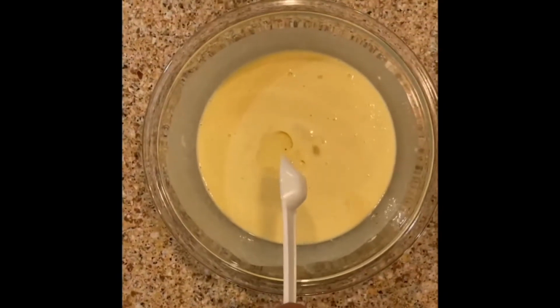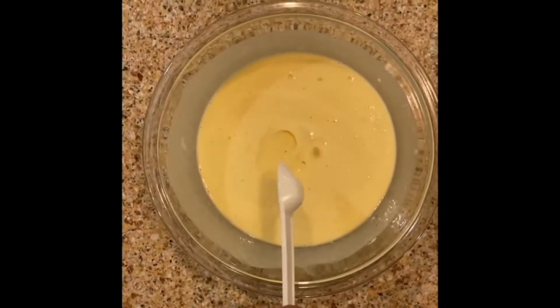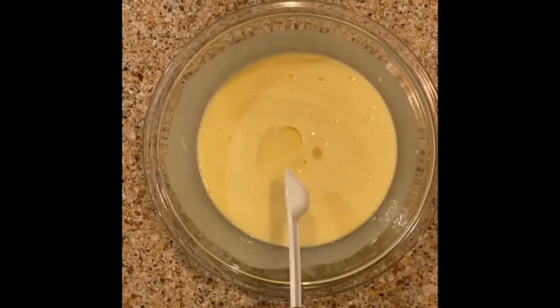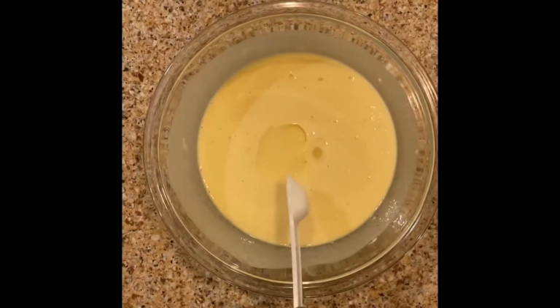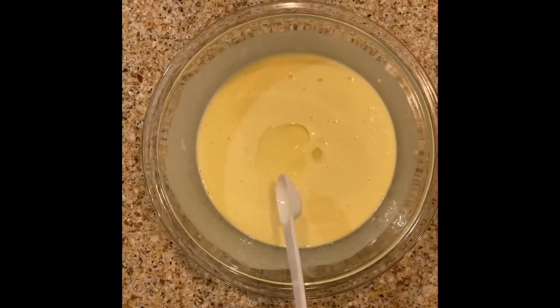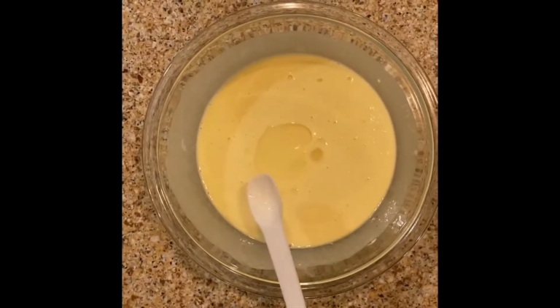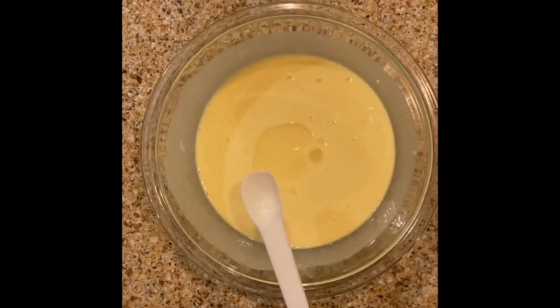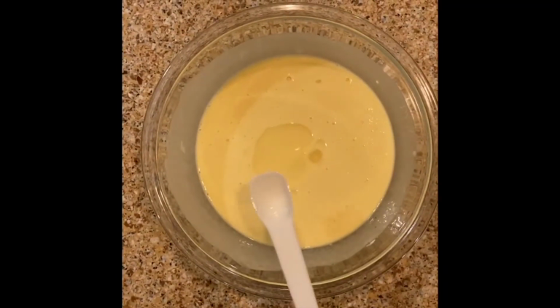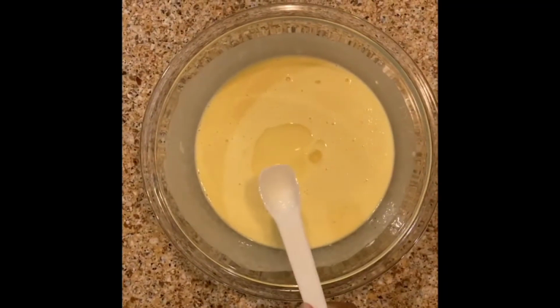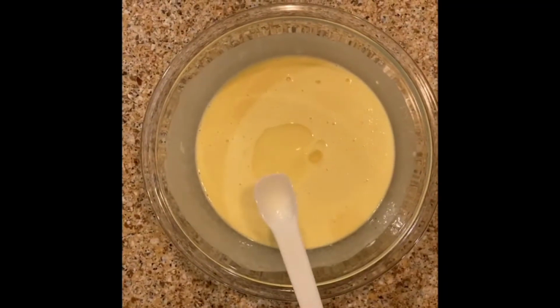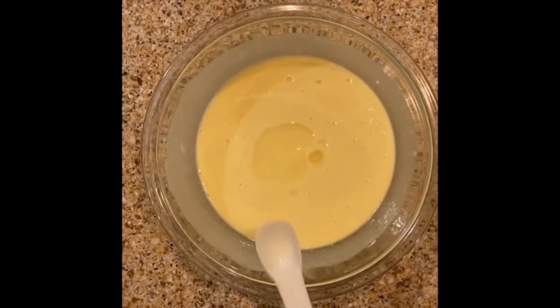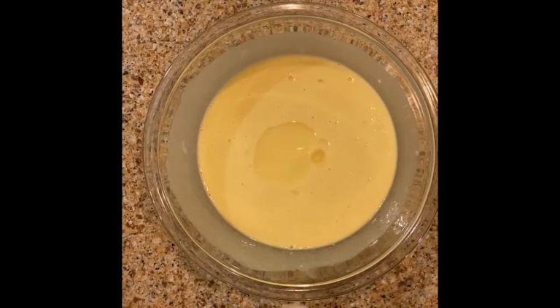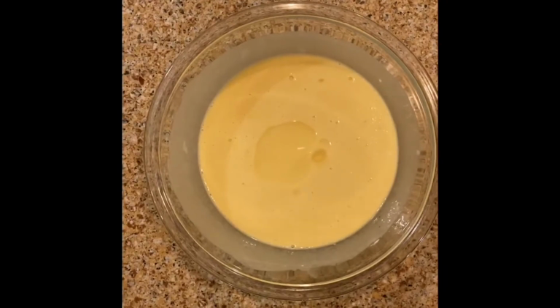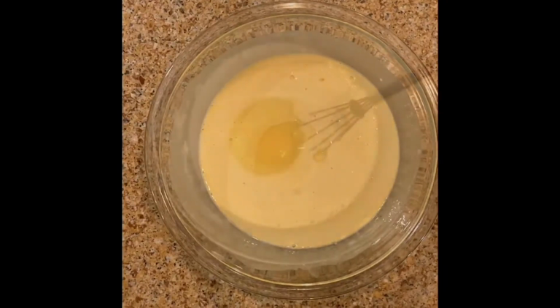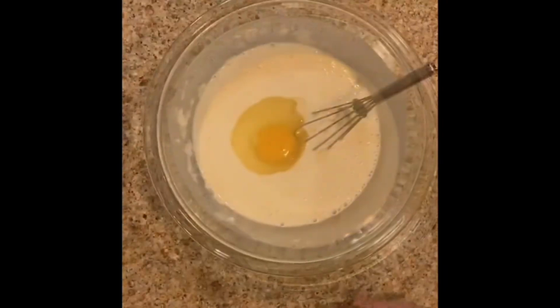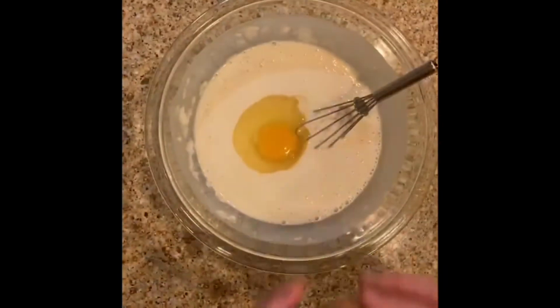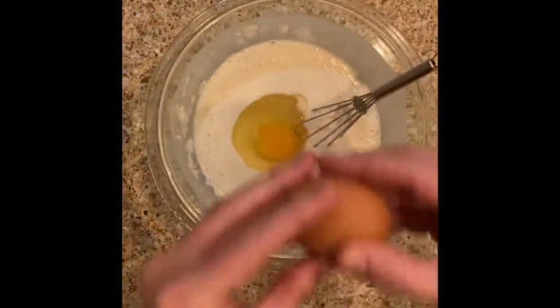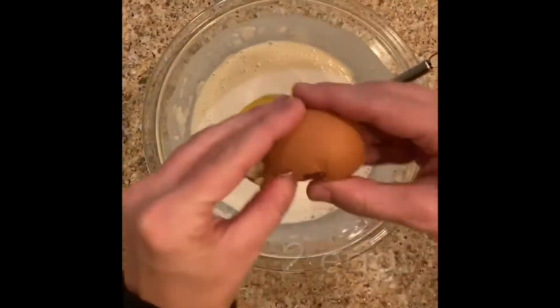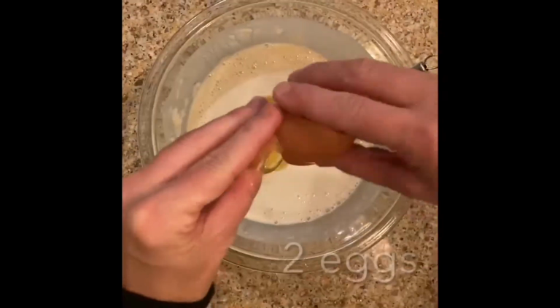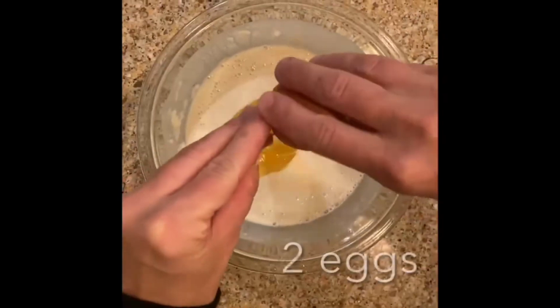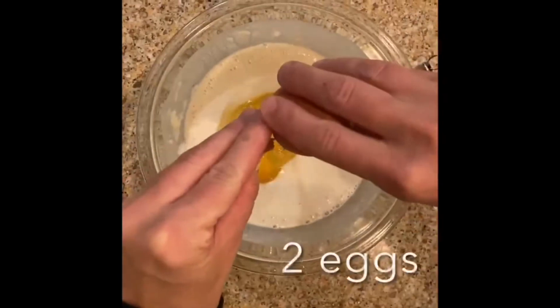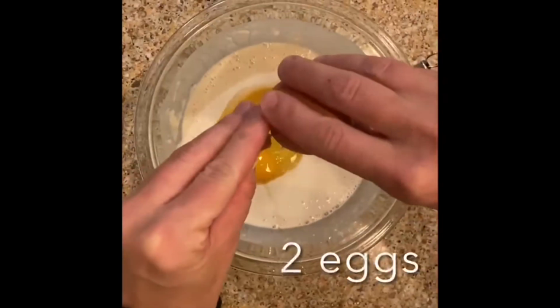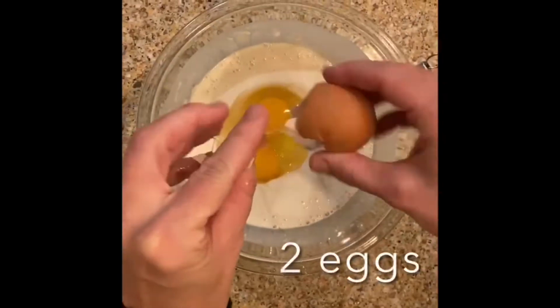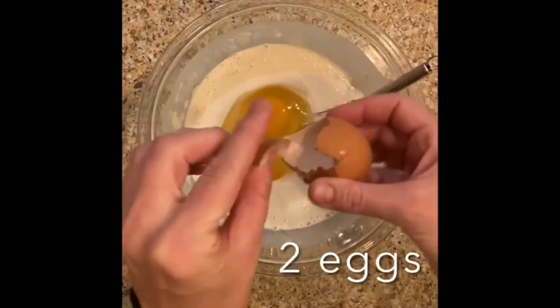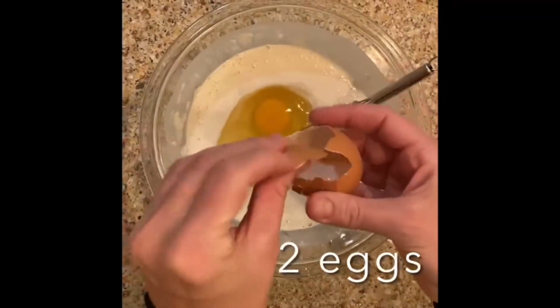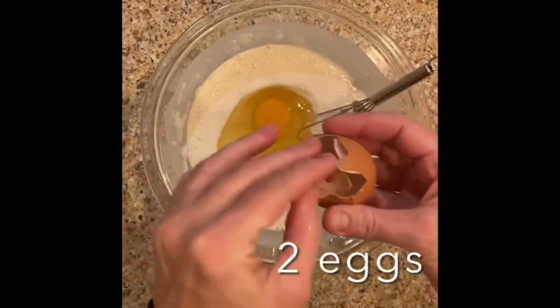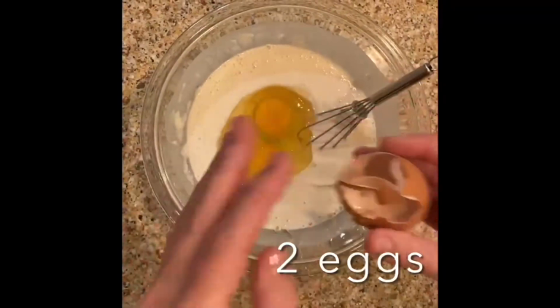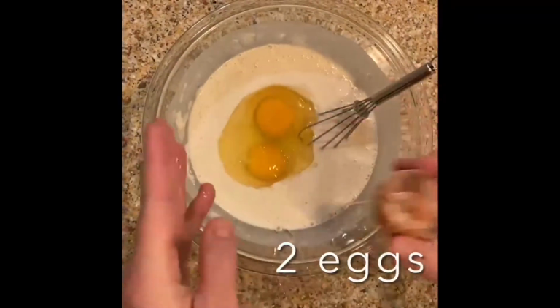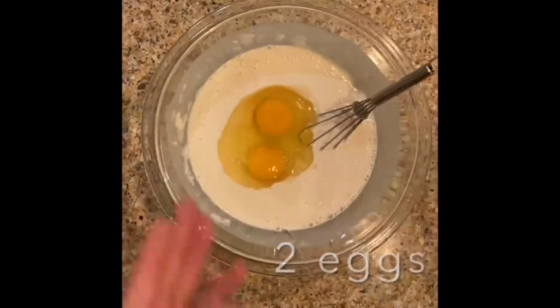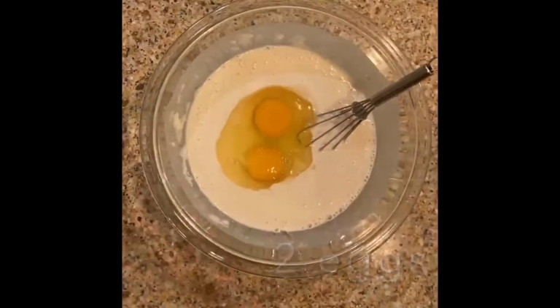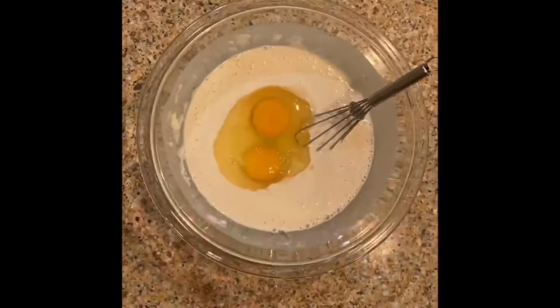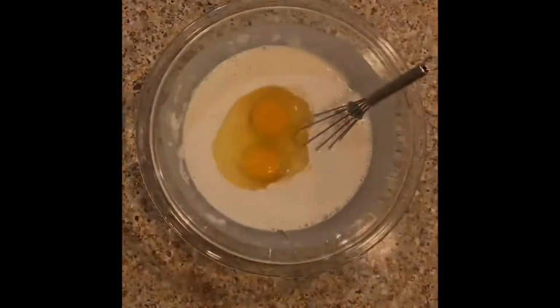Whisk in your eggs and oil until it's blended, and then let the batter rest for a few minutes while you prep the pan.